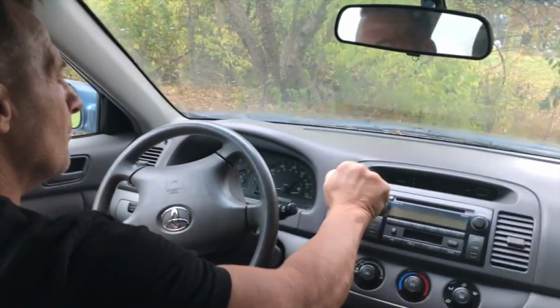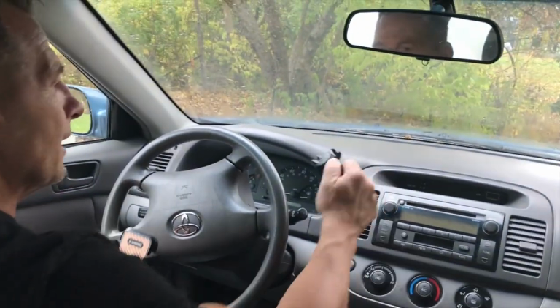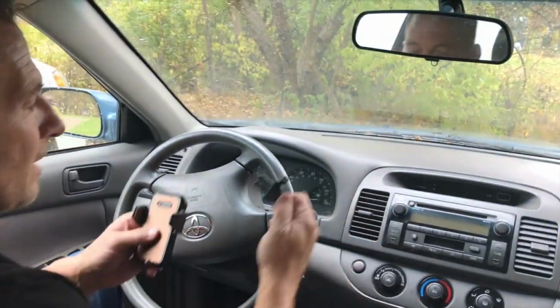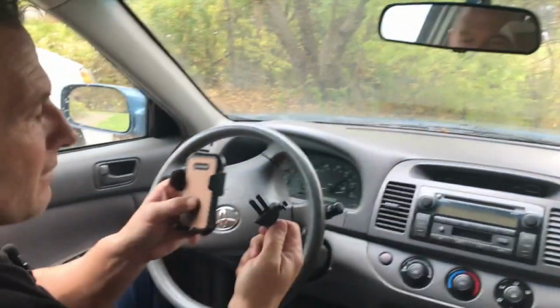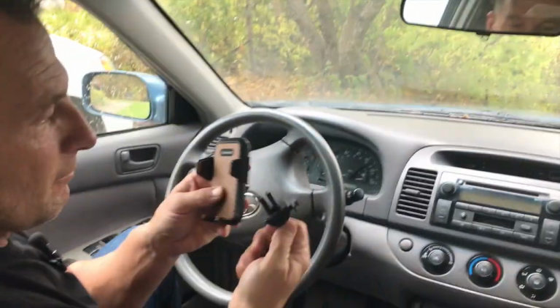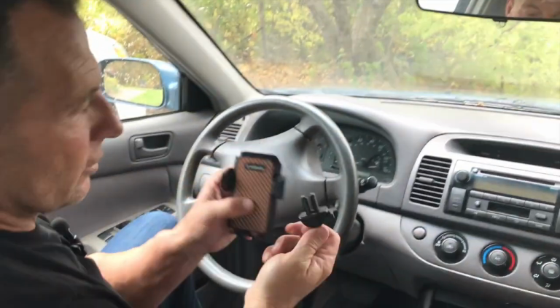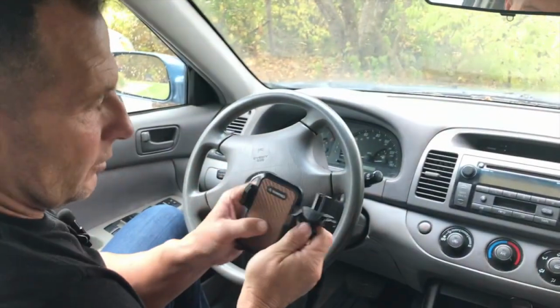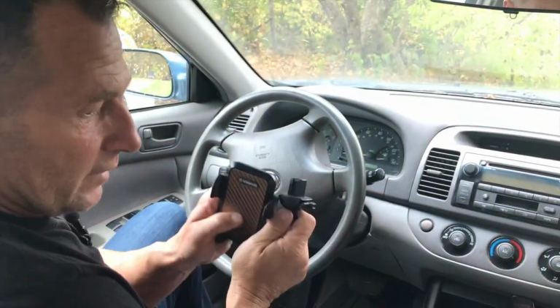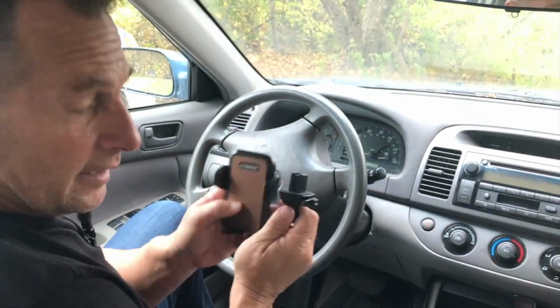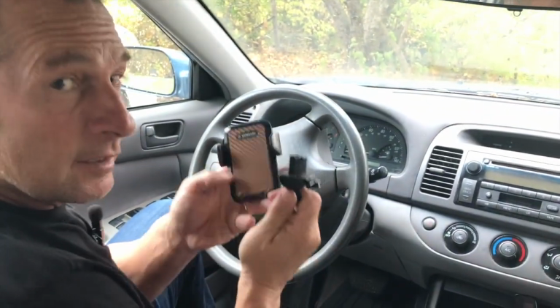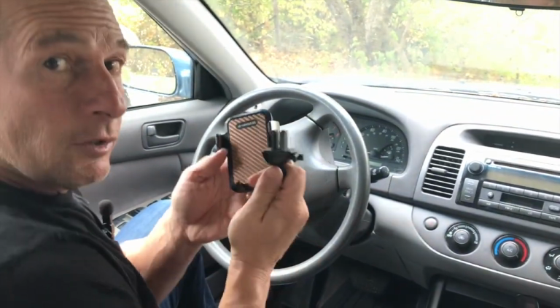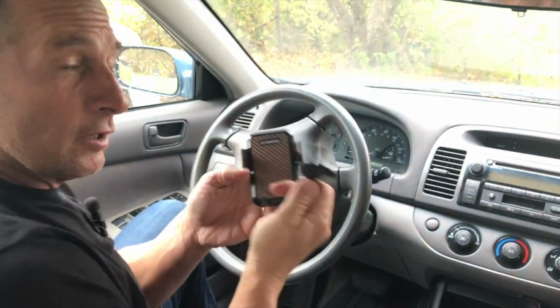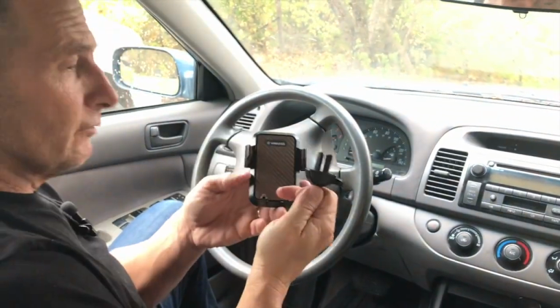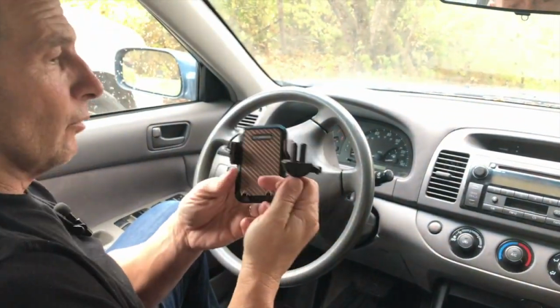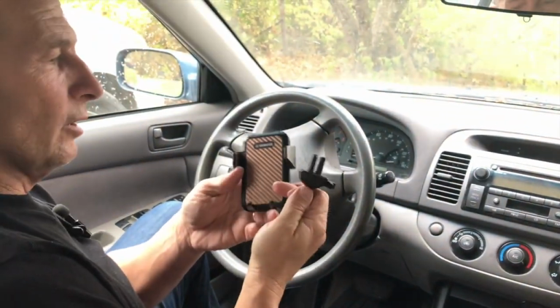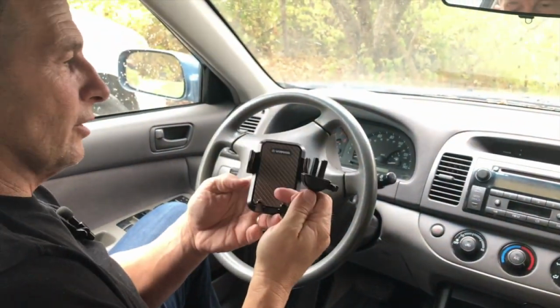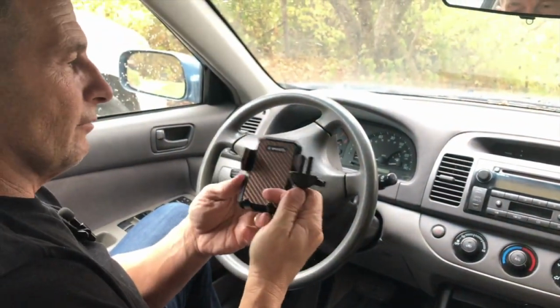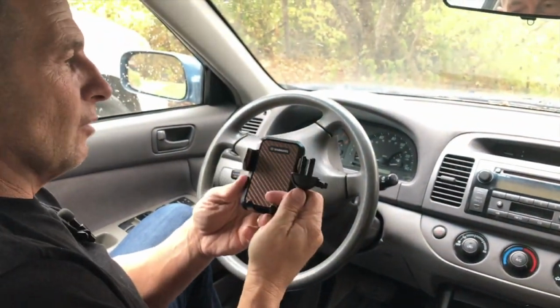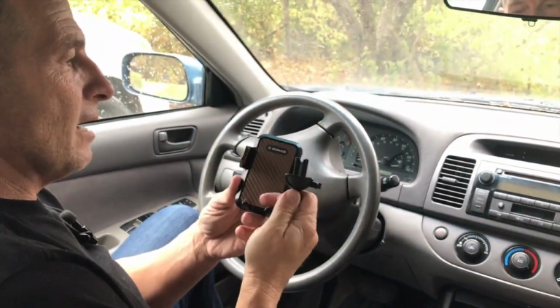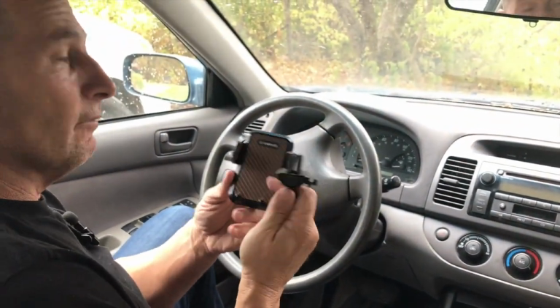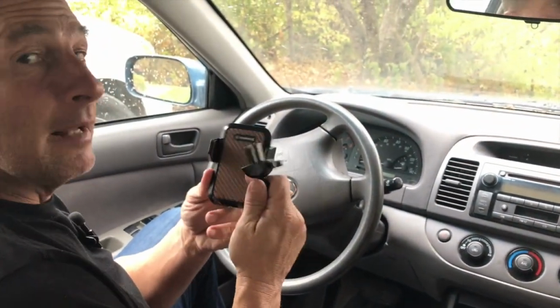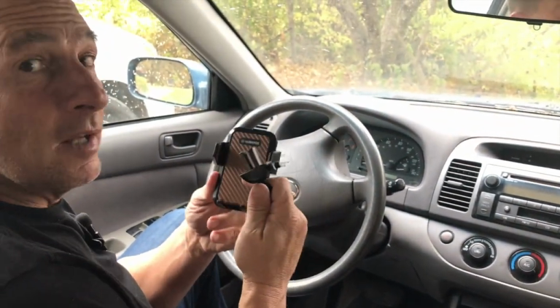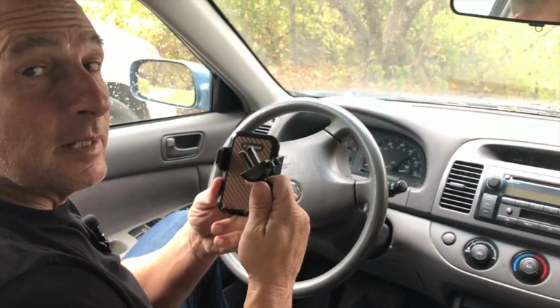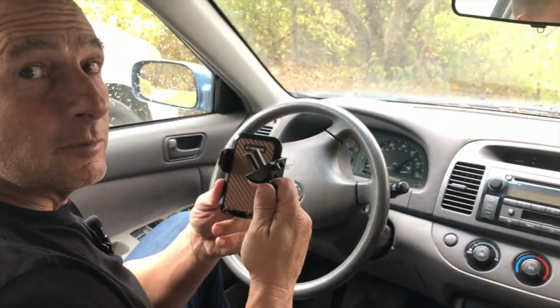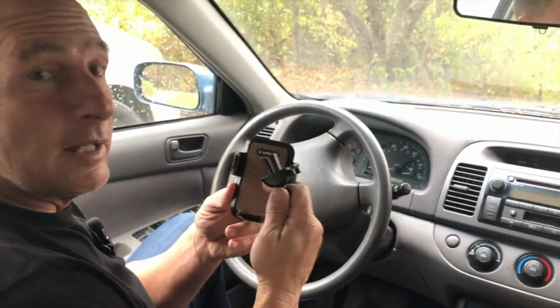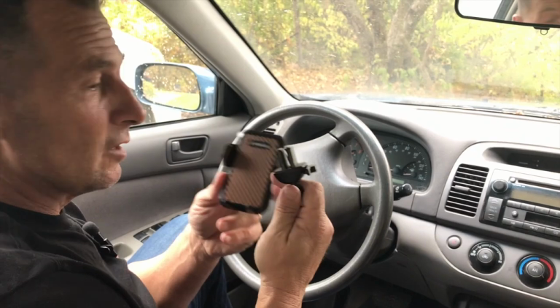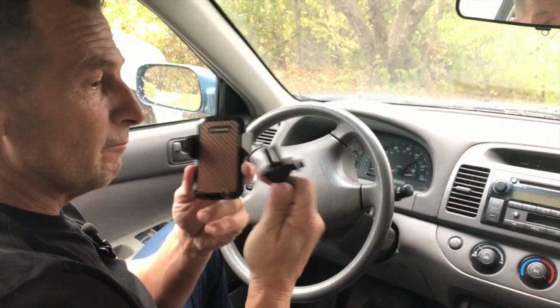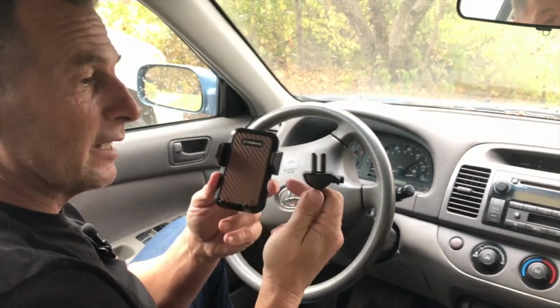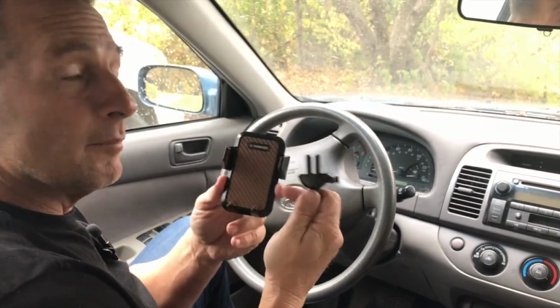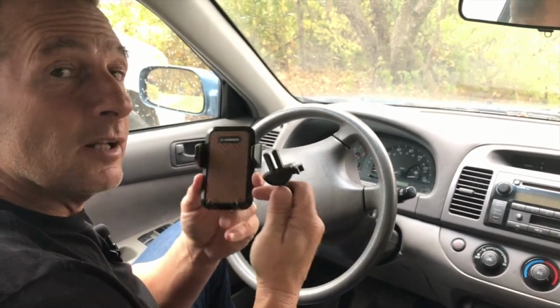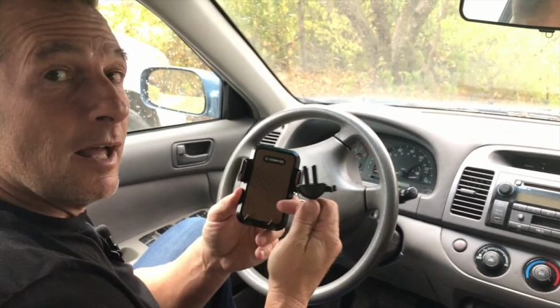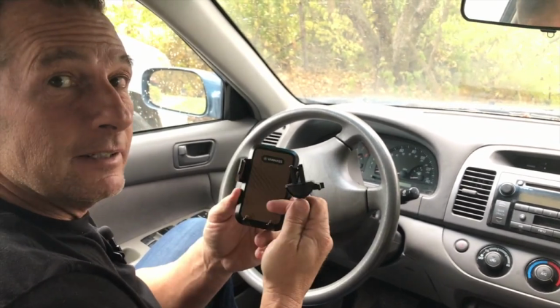I've got multiples of these. If you're looking for a really good phone mount, VanMoss makes some great stuff. Pick it up — you're going to love it.